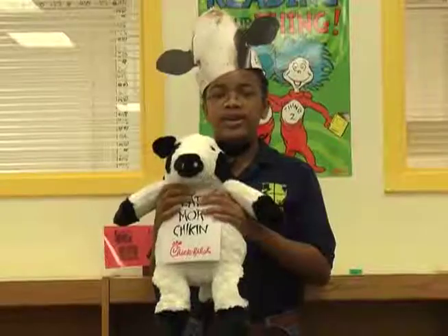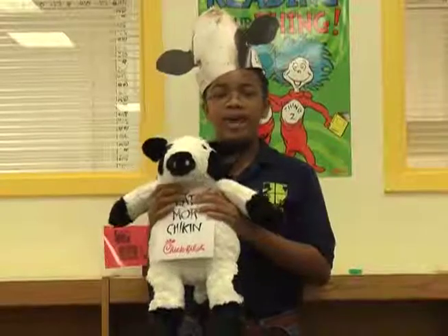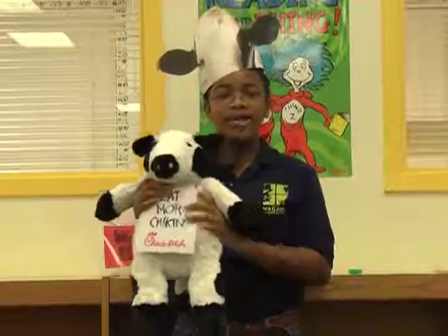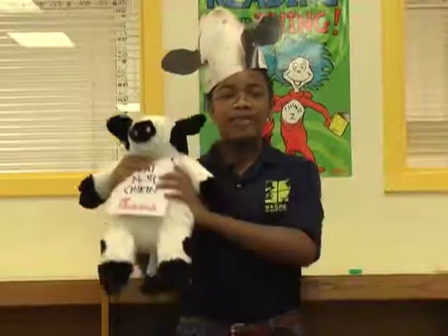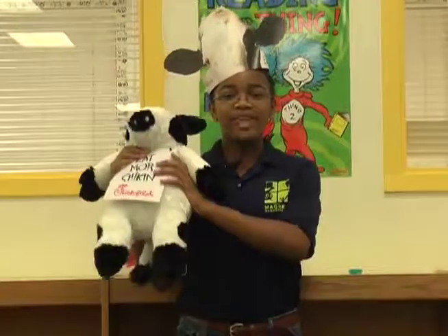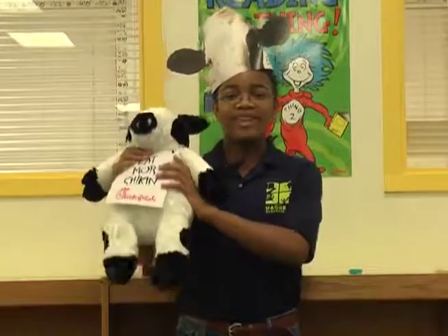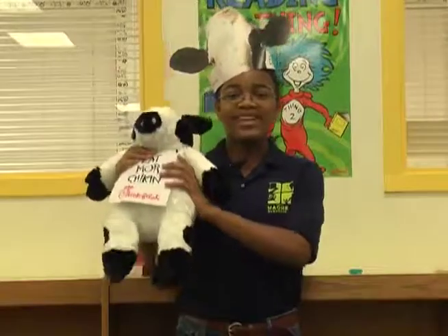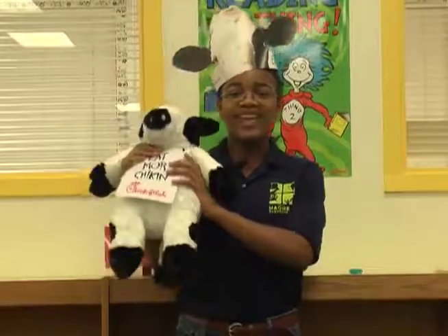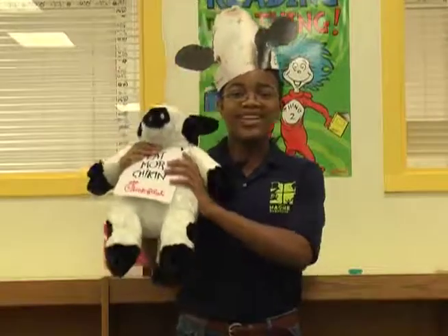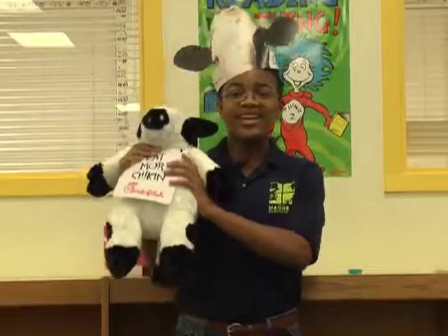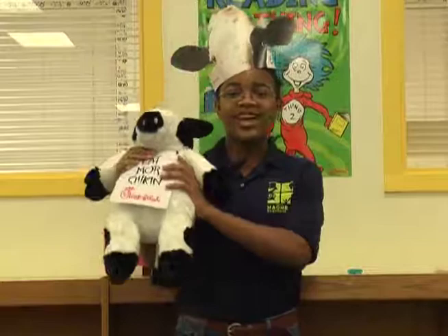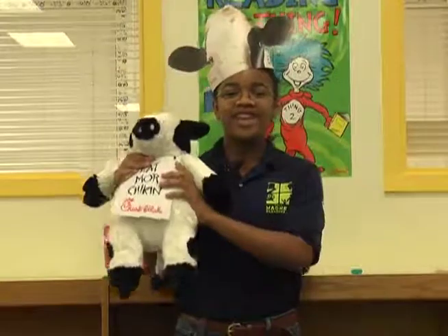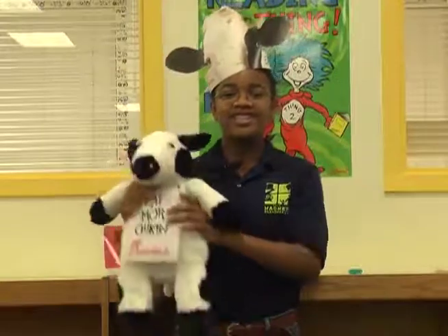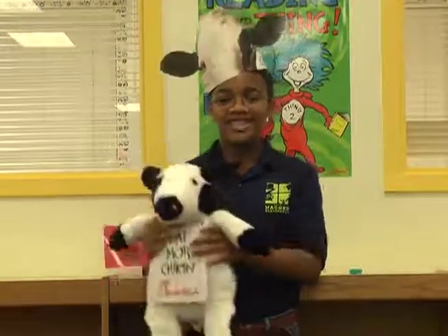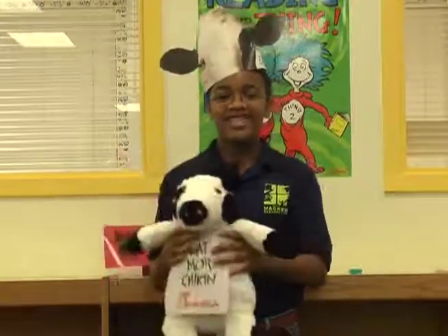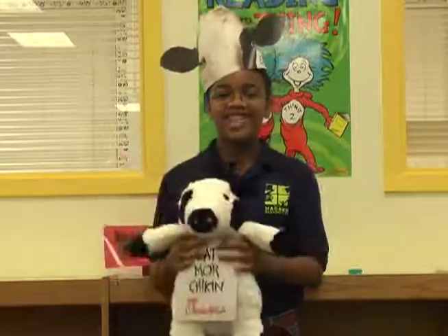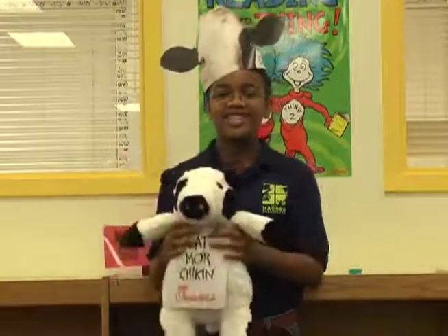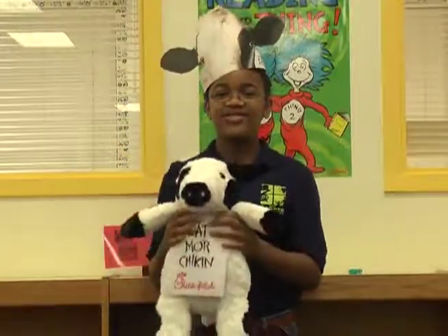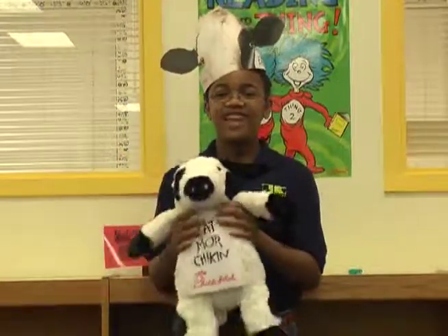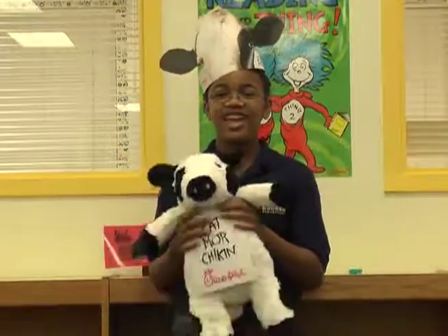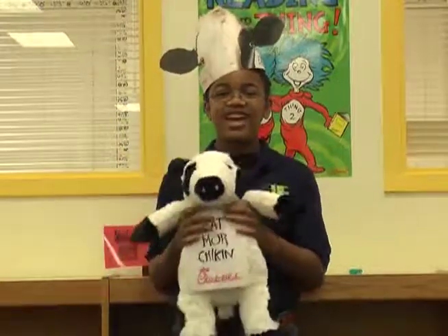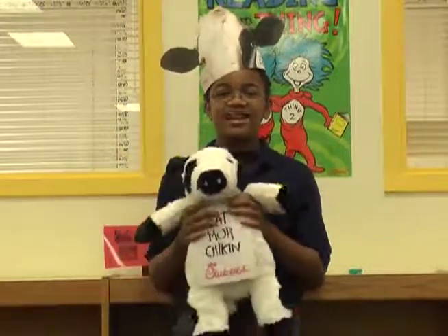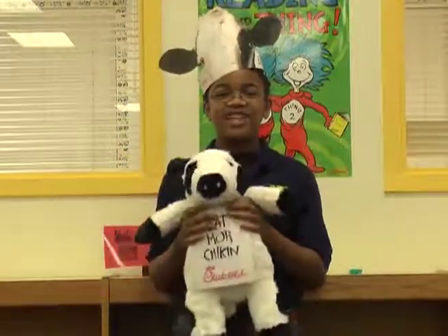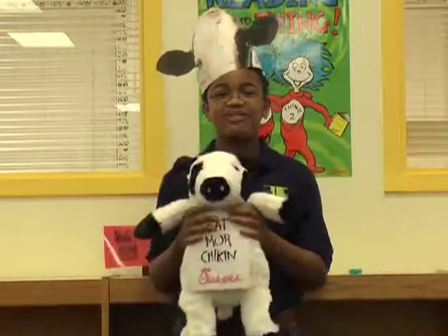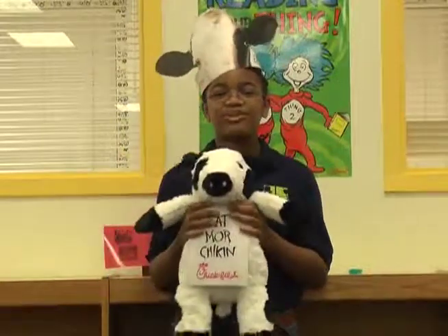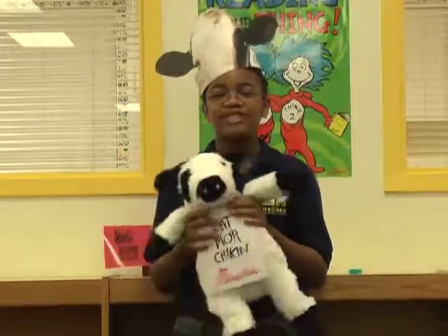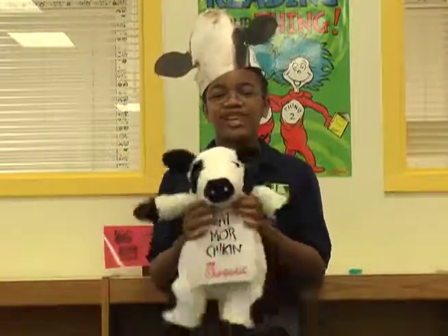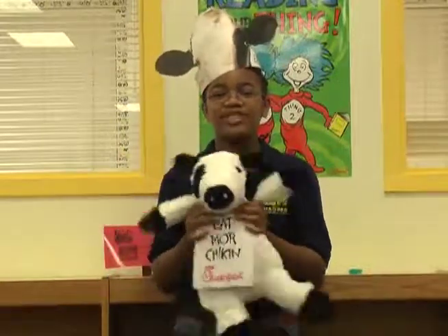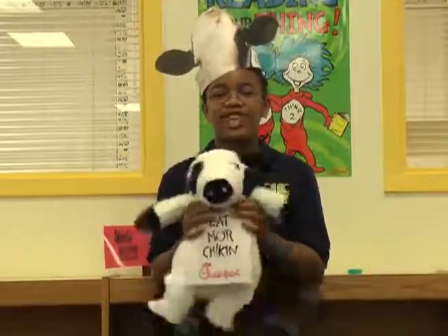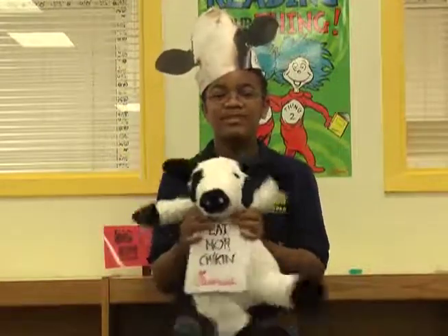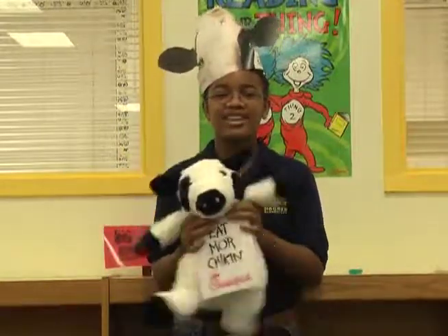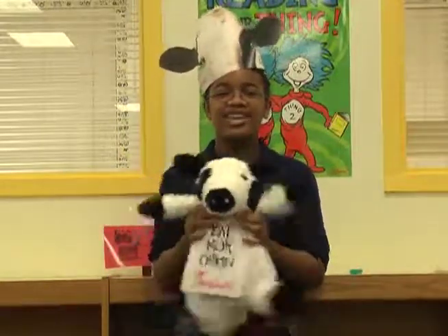Wow, me and my cow can't wait. See you tonight at Chick-fil-A. I'm Jasmine Printer for WKPN.